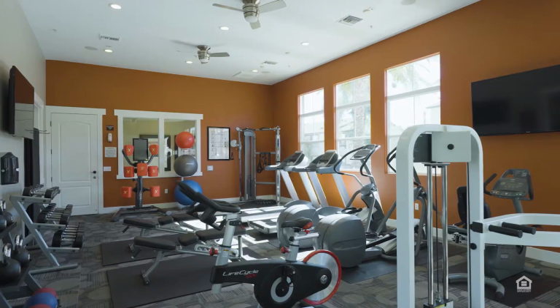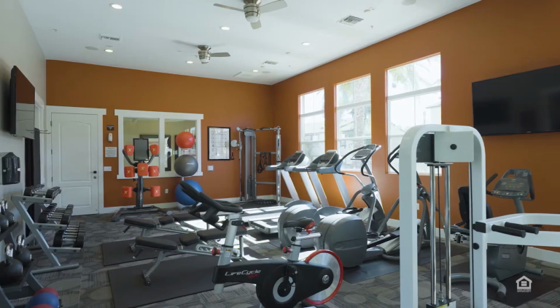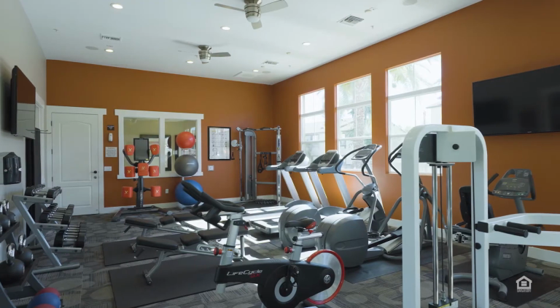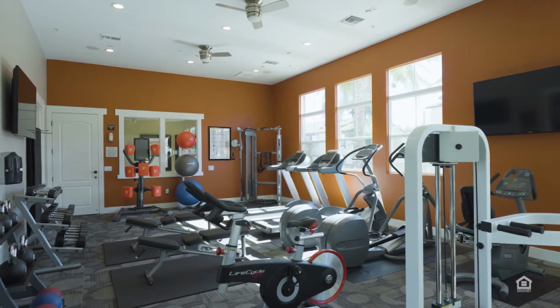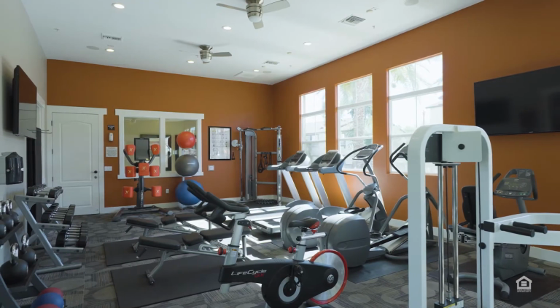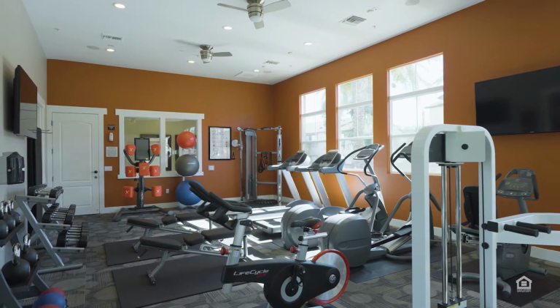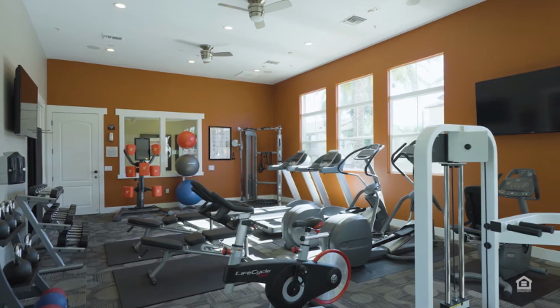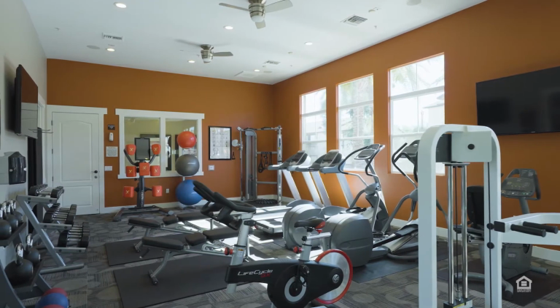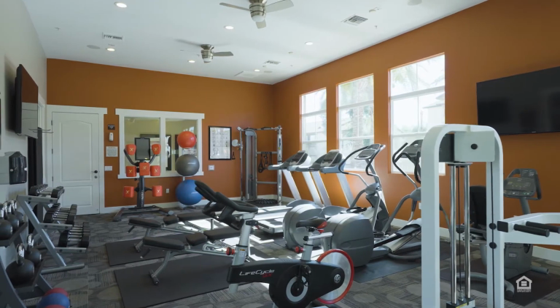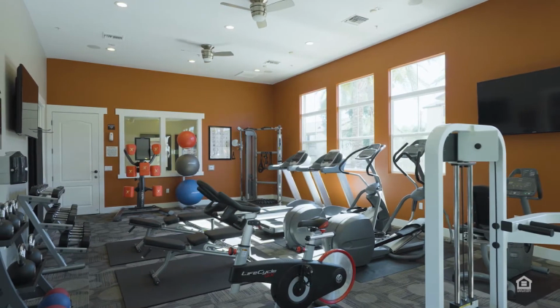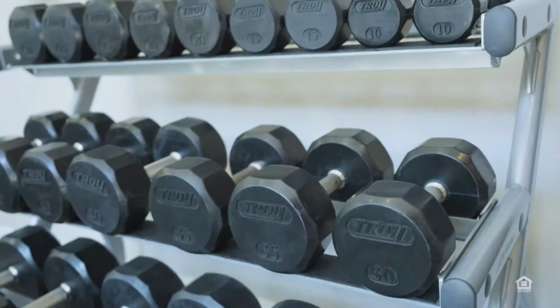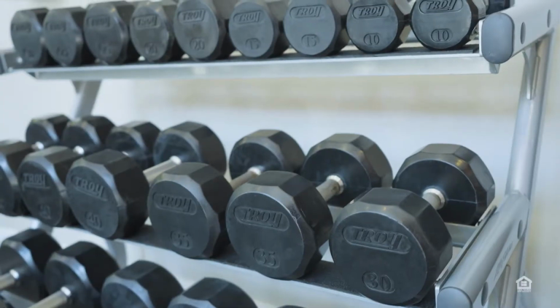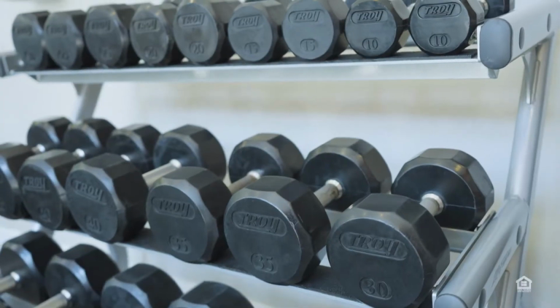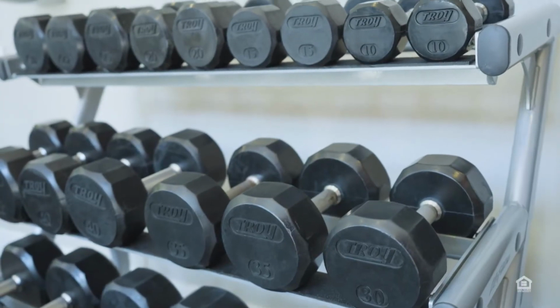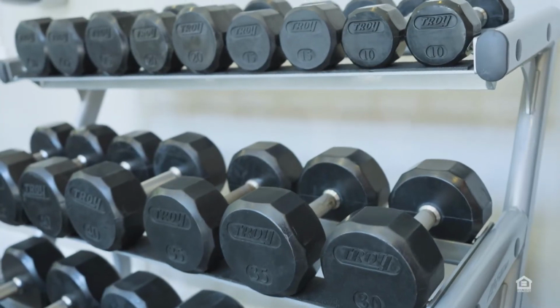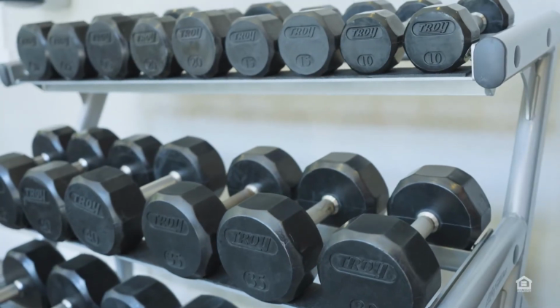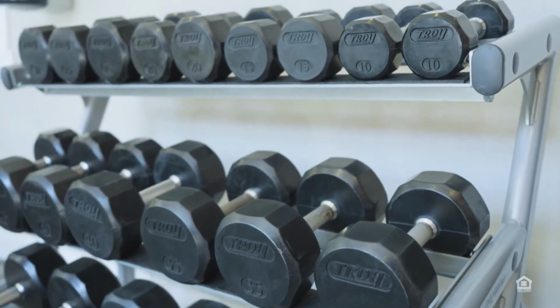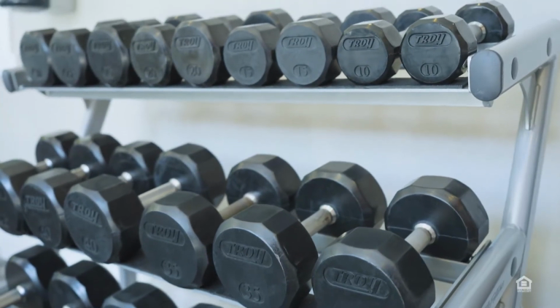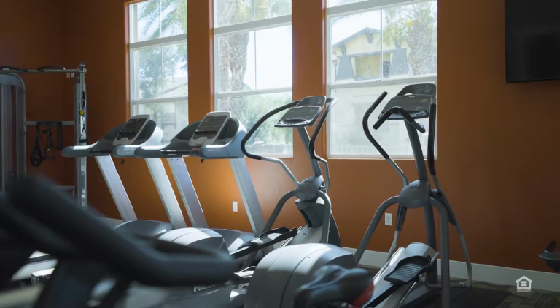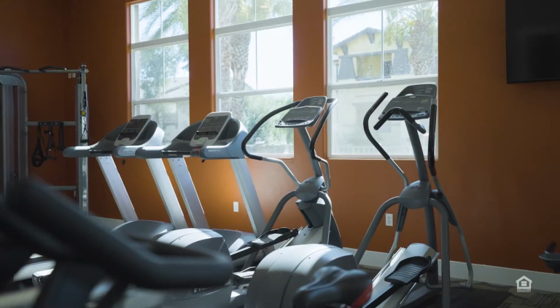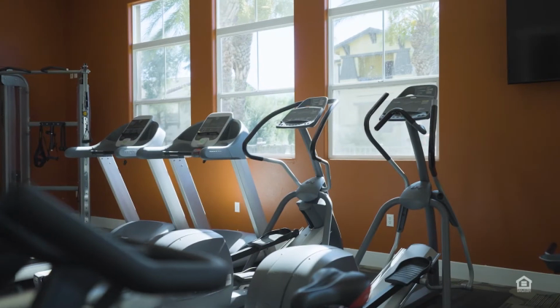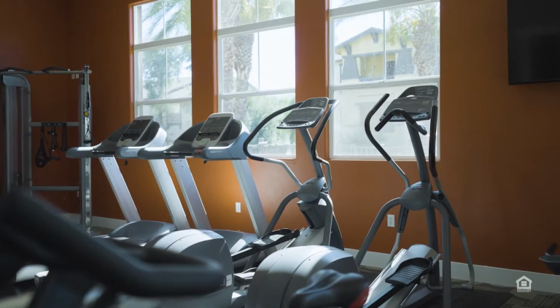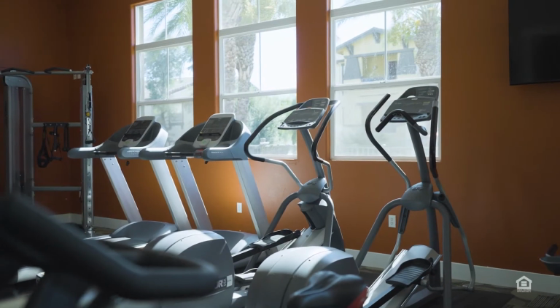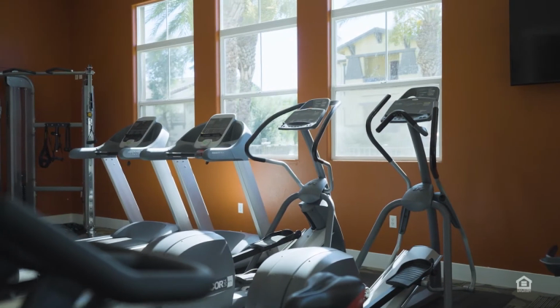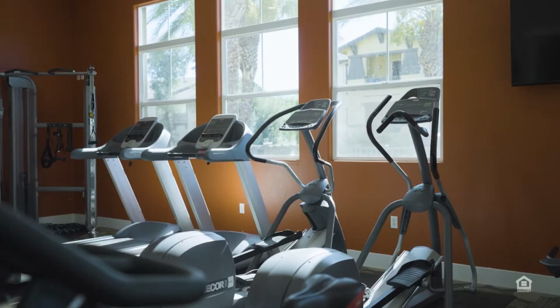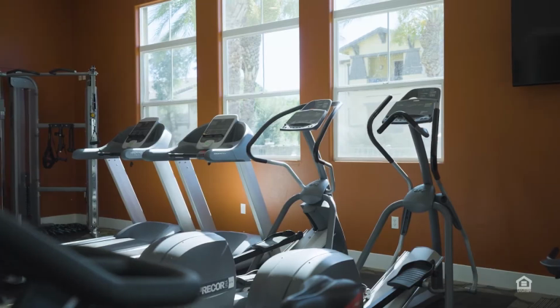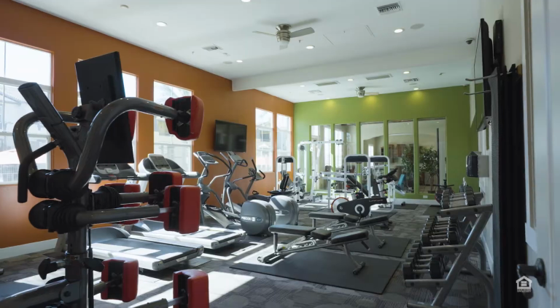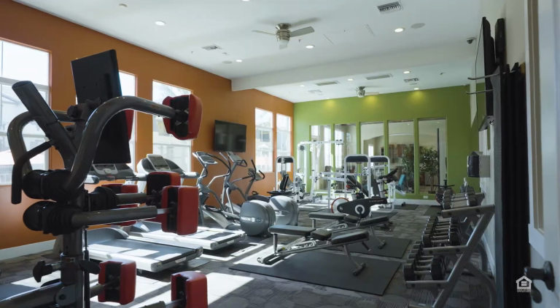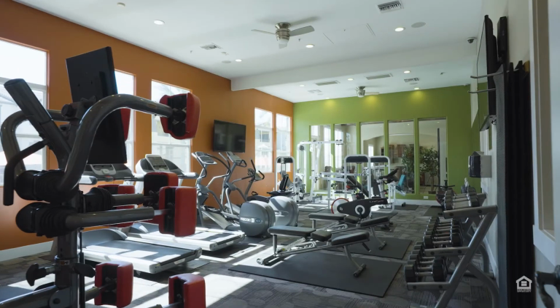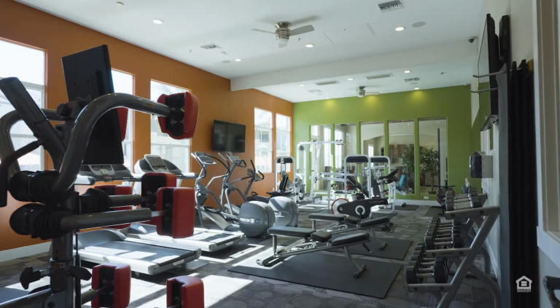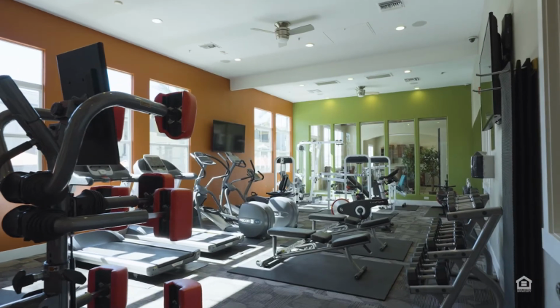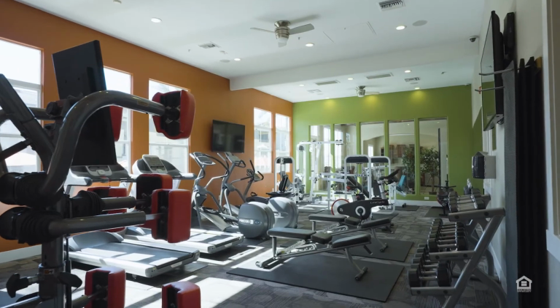The gym has bikes, weight benches and free weights, weight machines, treadmills, and stair climbers.